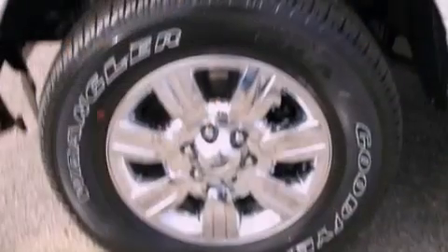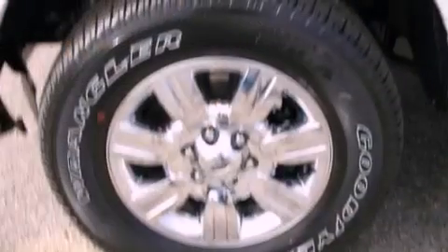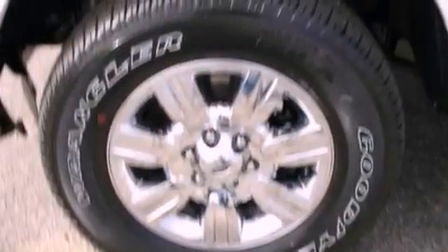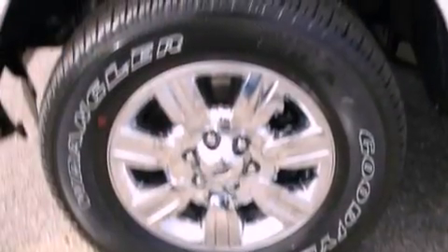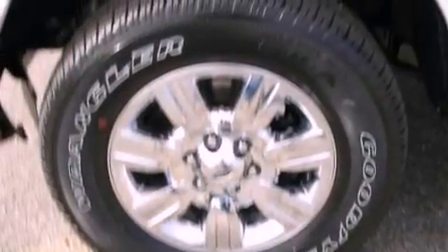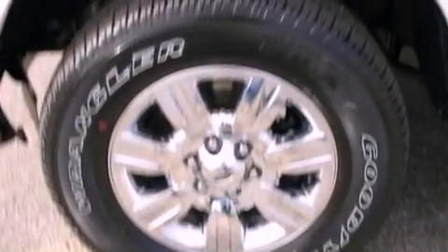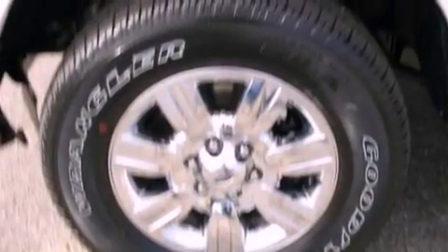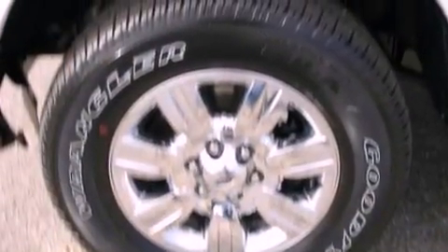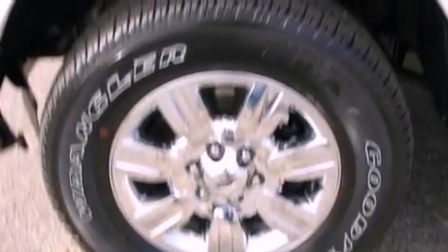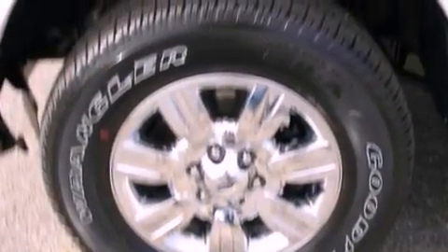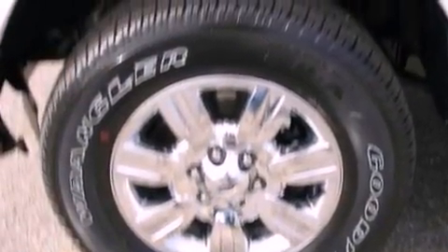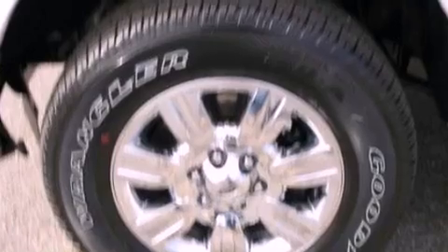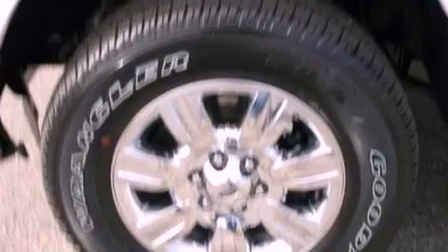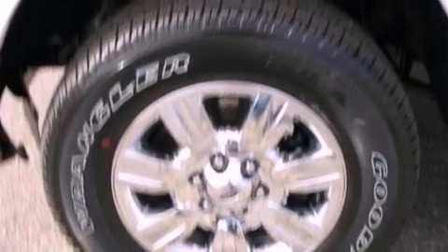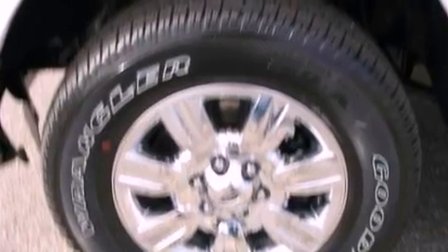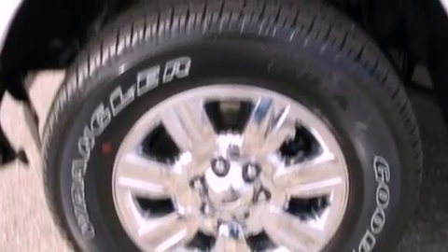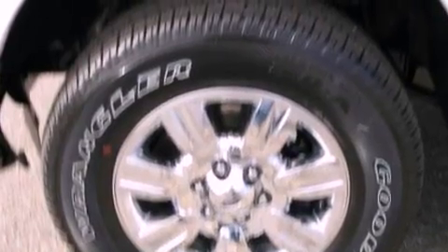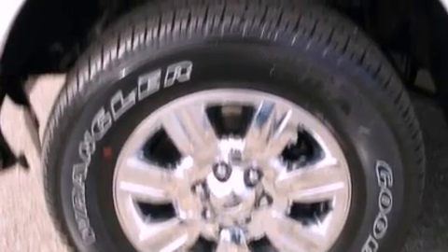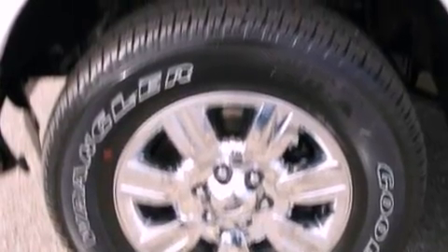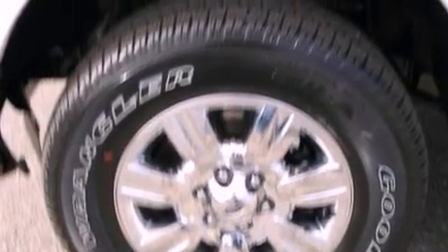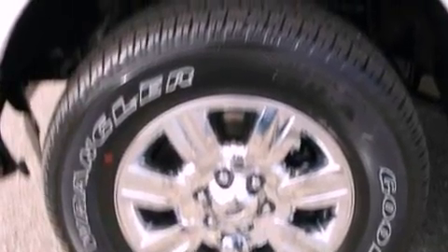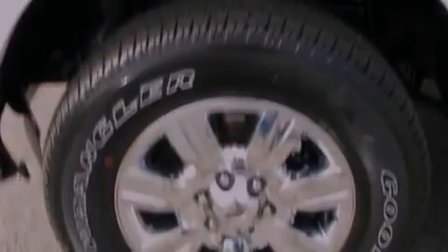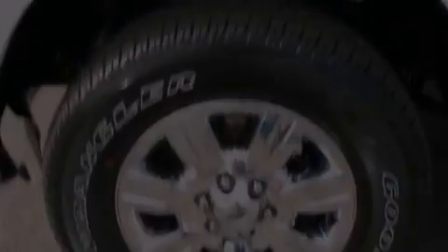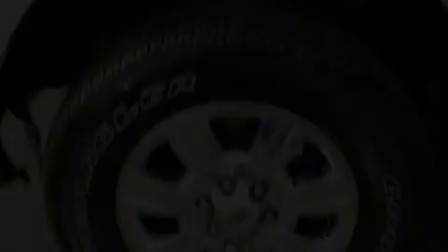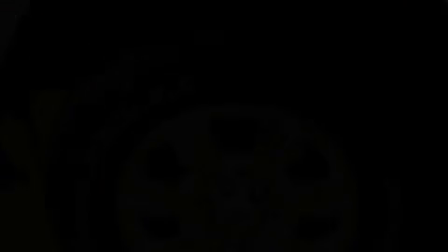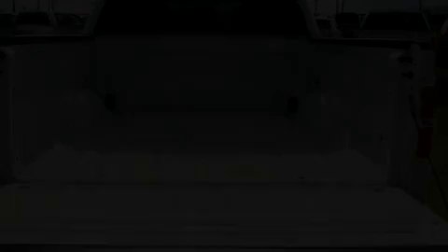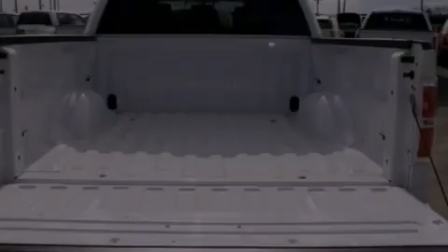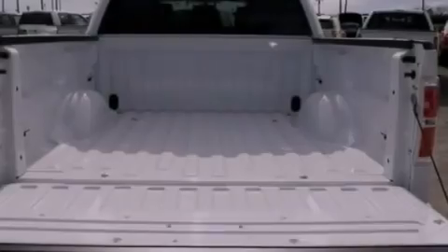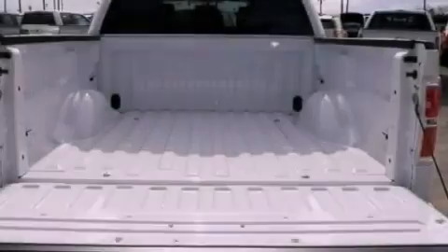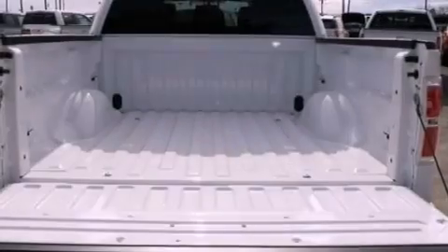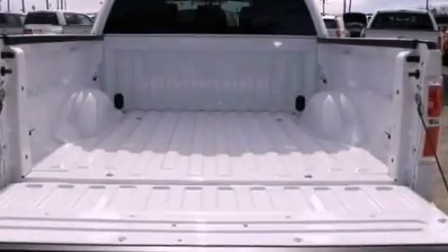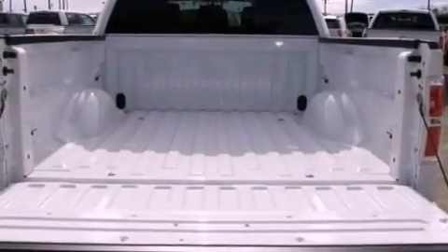An anti-lock braking system, side curtain airbags, door reinforcement beams, and power windows.